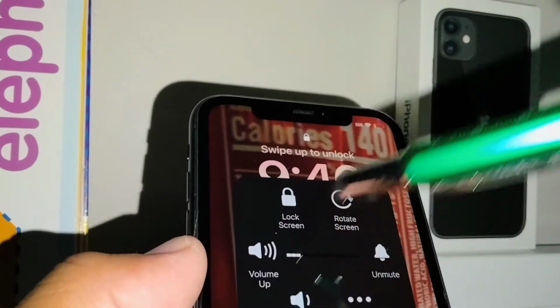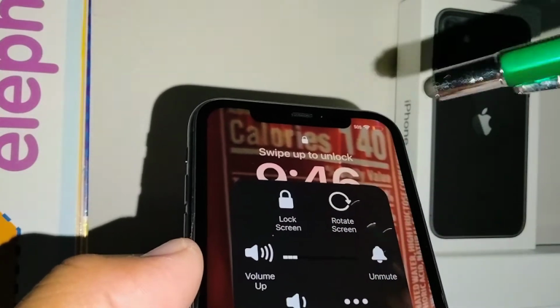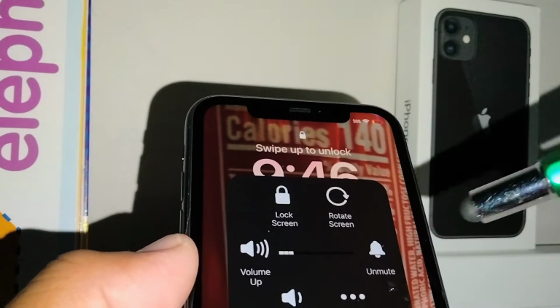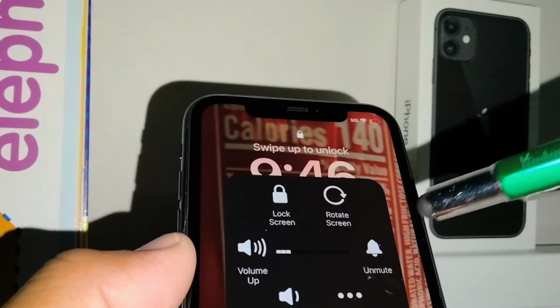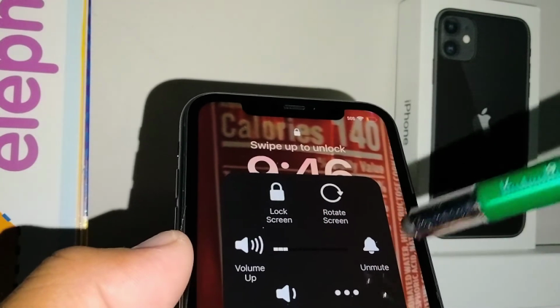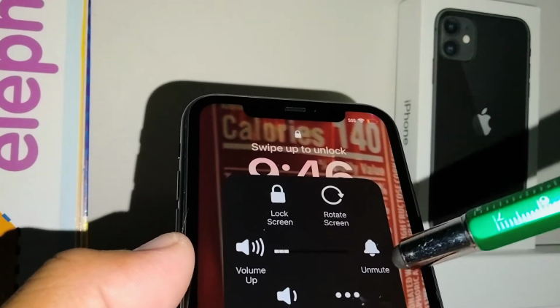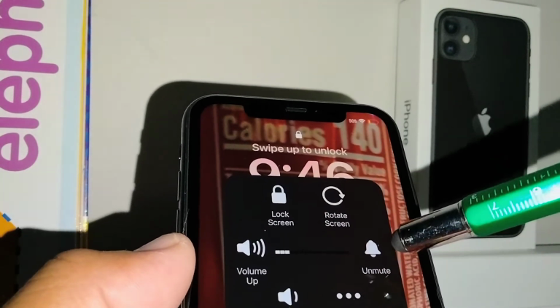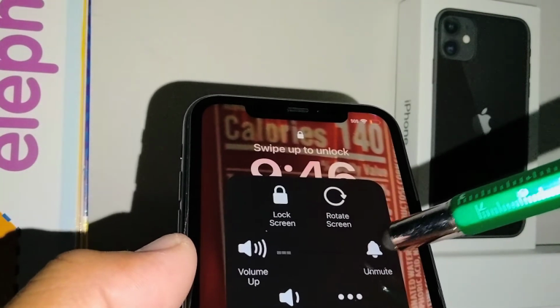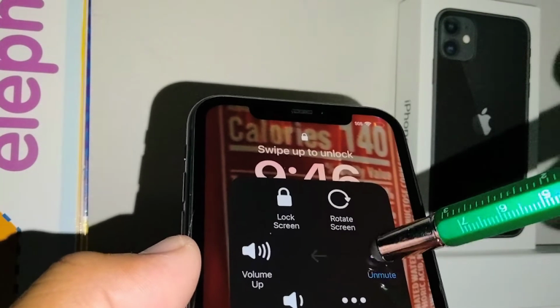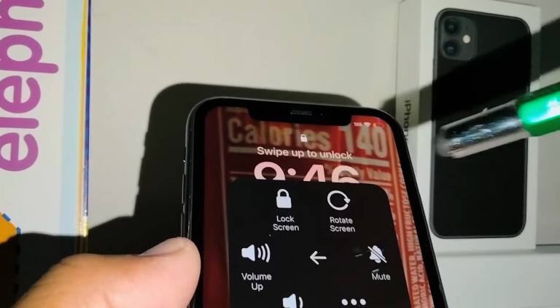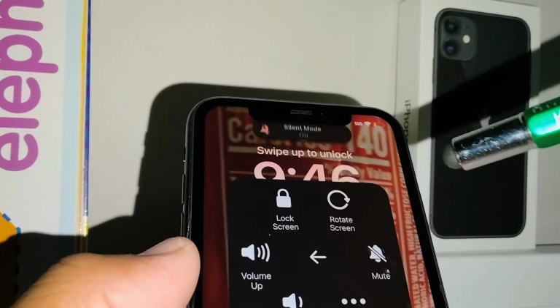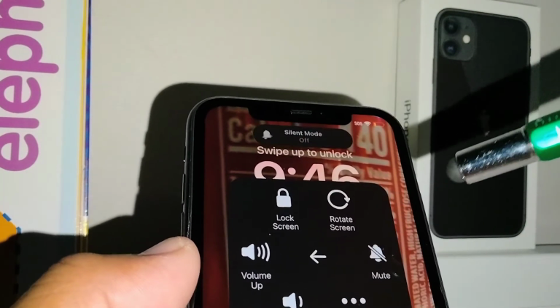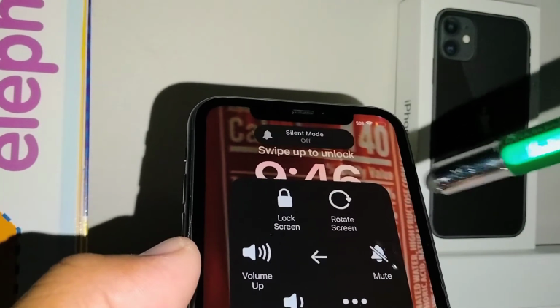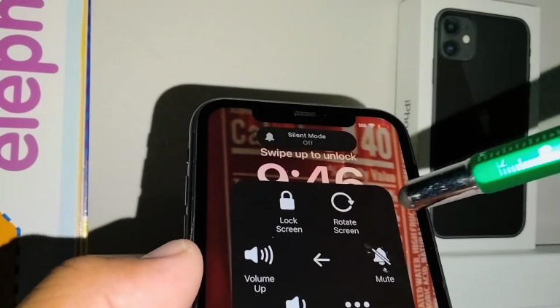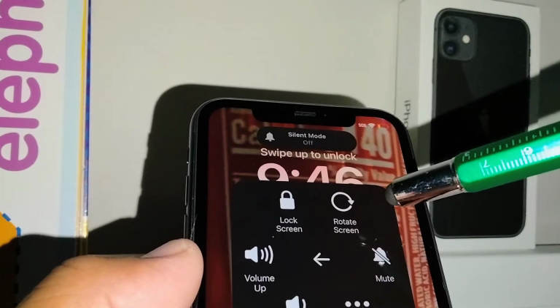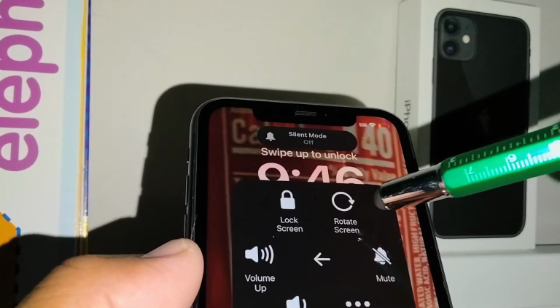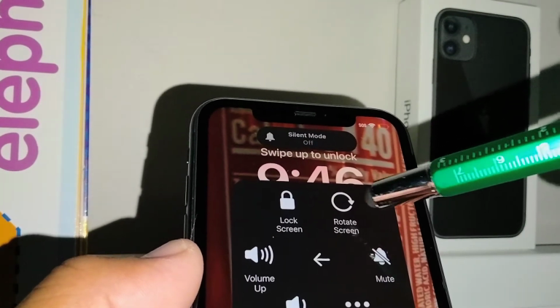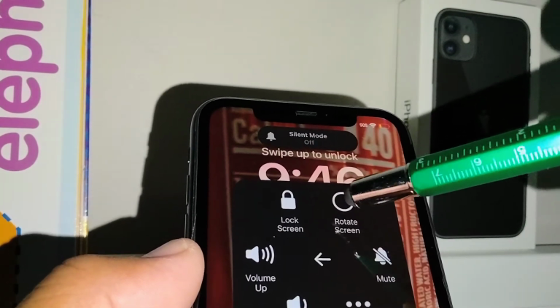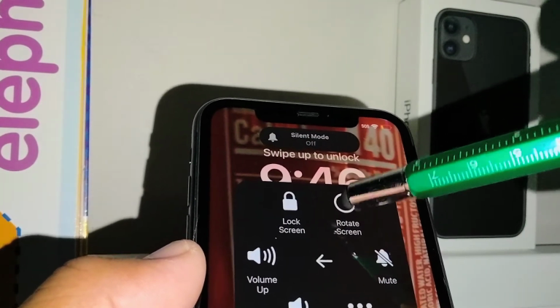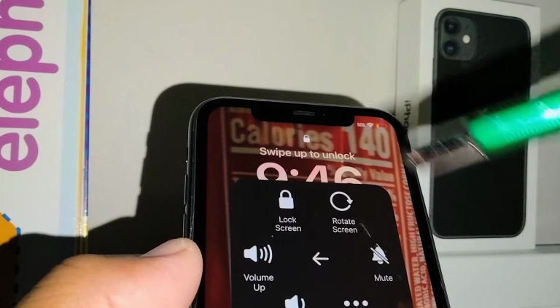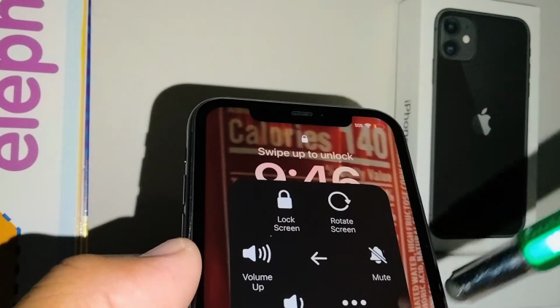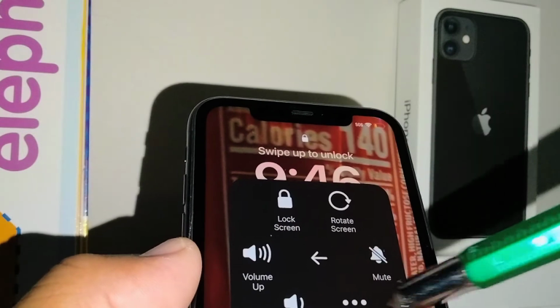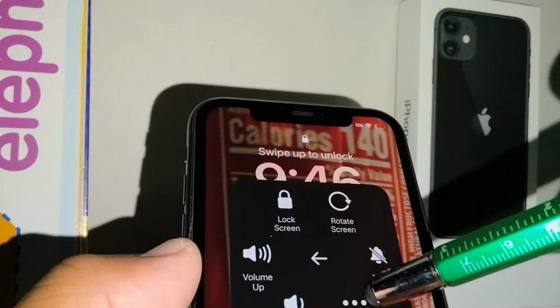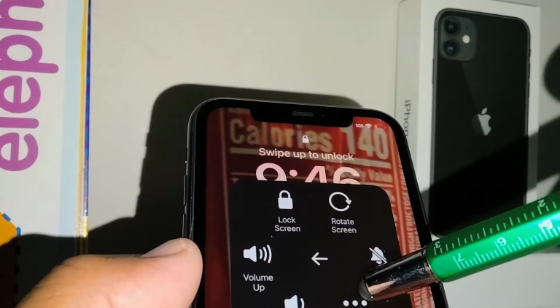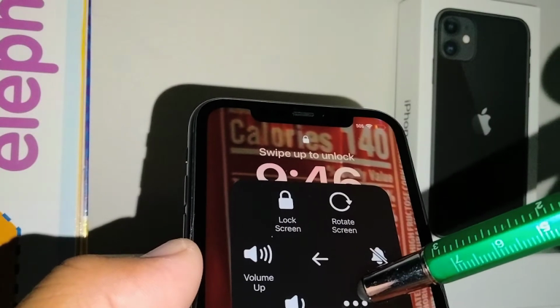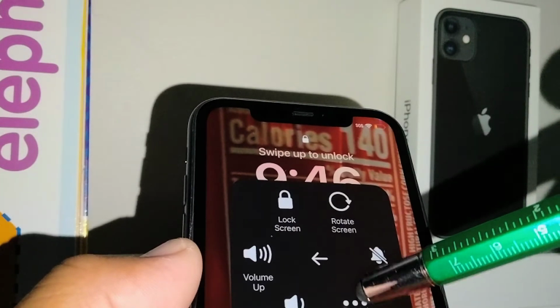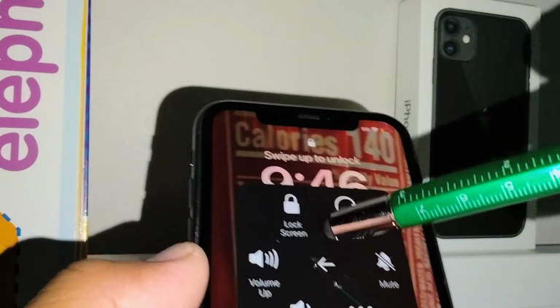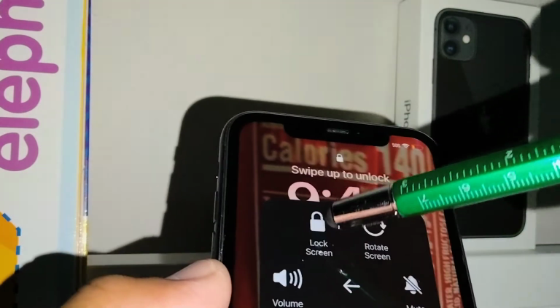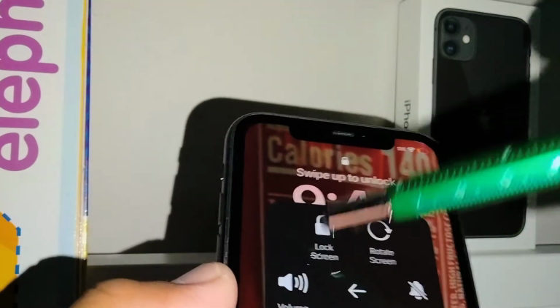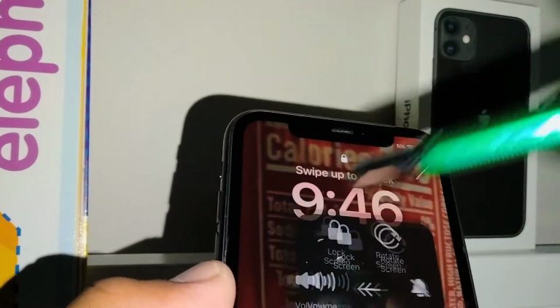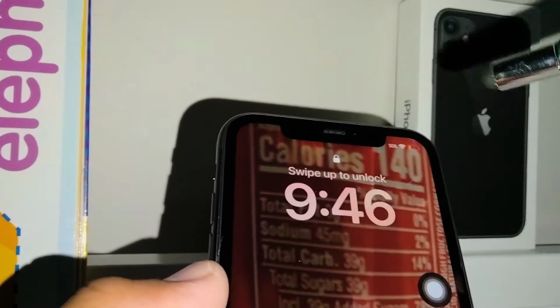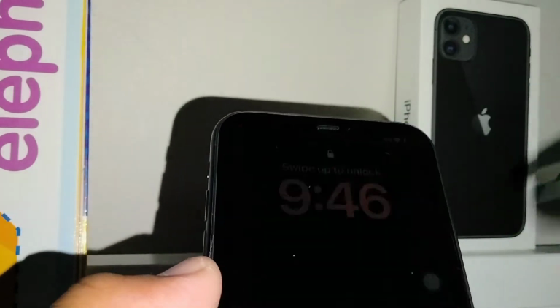From the Device menu, you can also mute your iPhone, rotate the screen, and lock the screen.